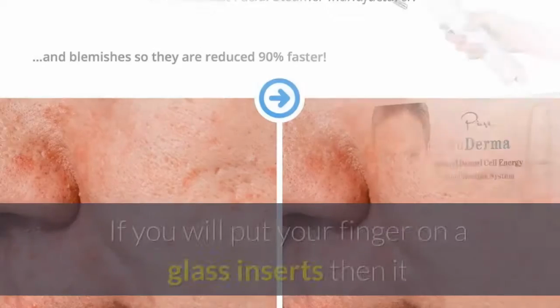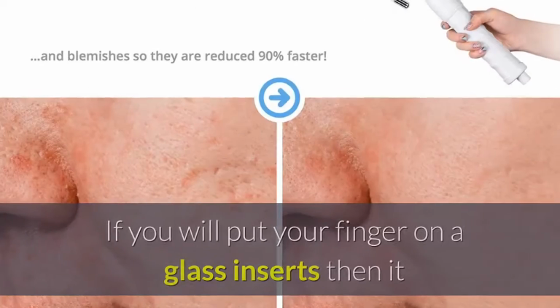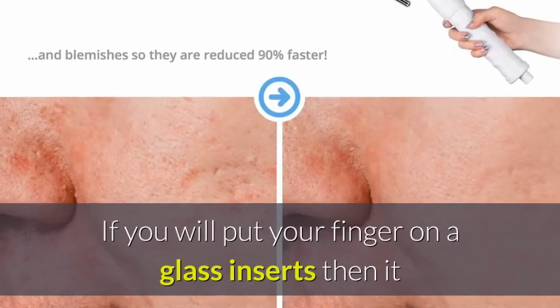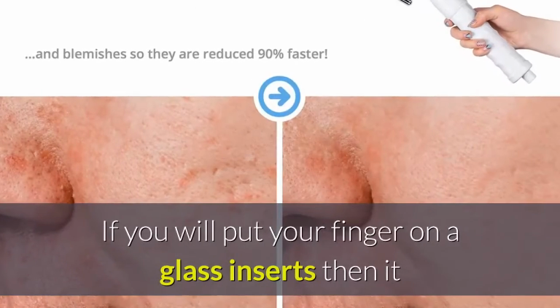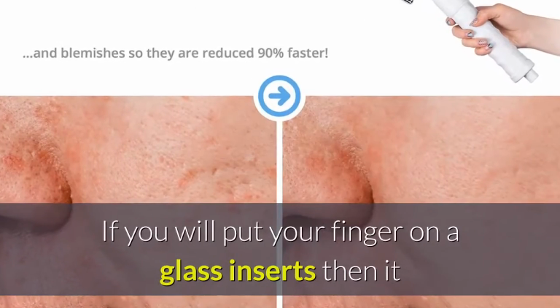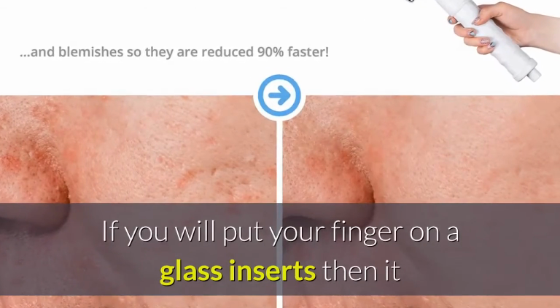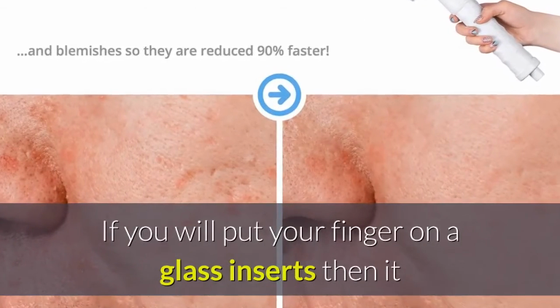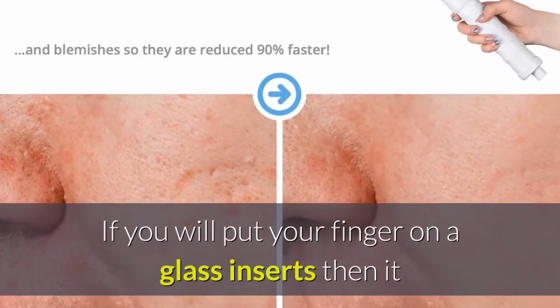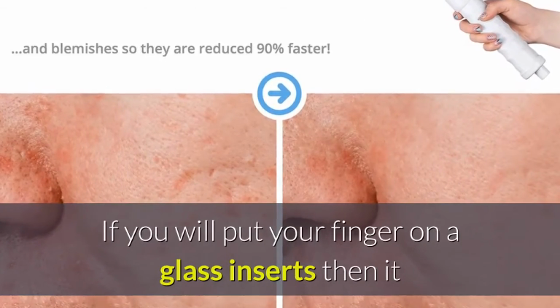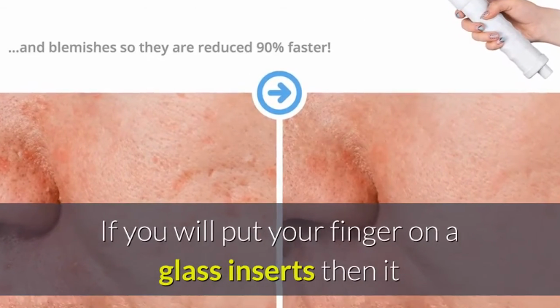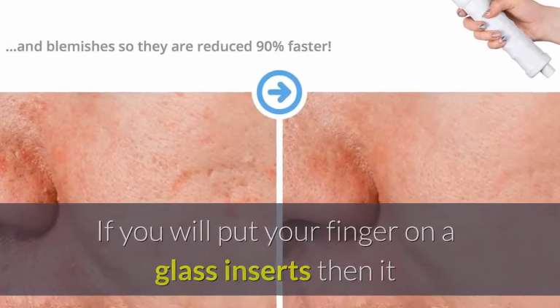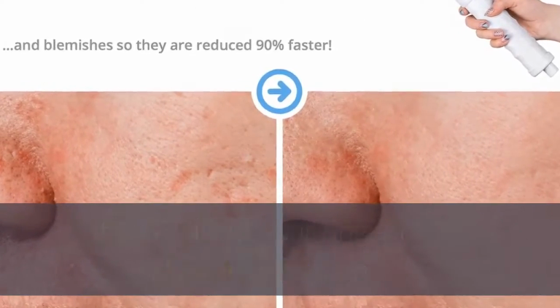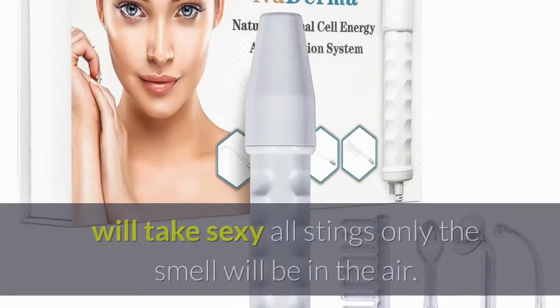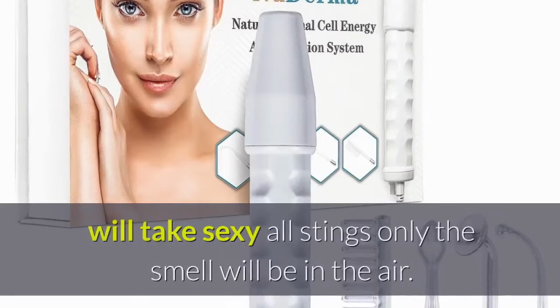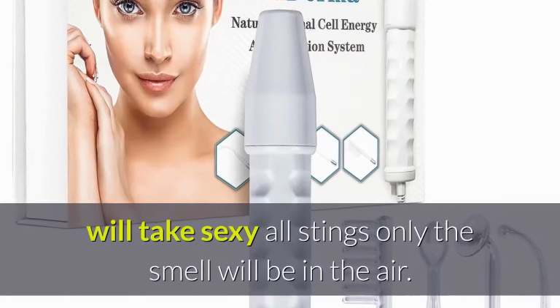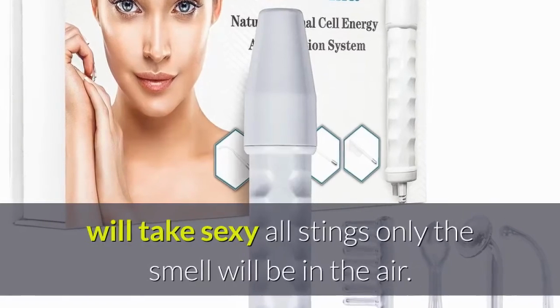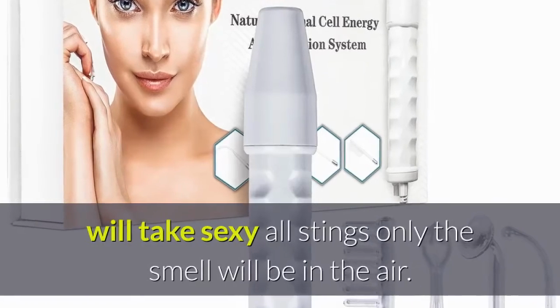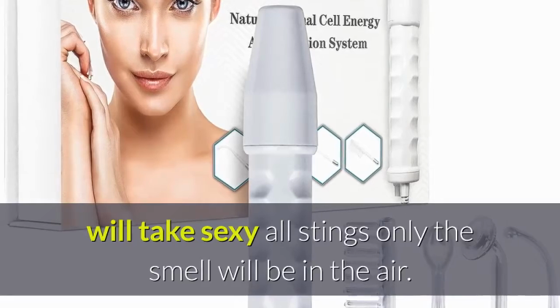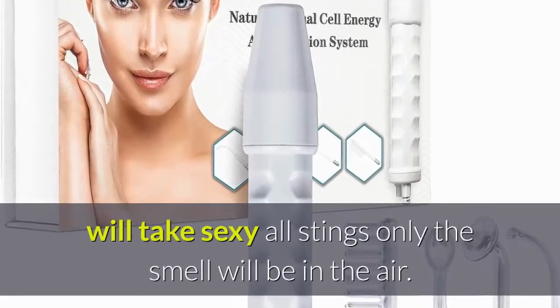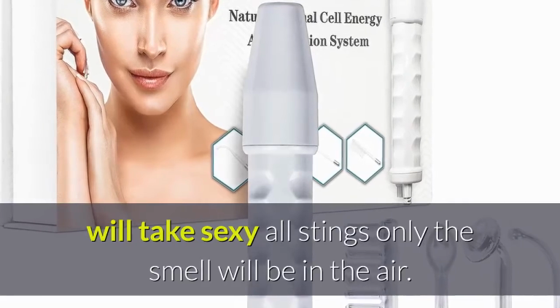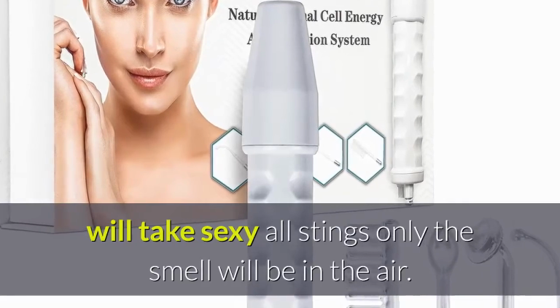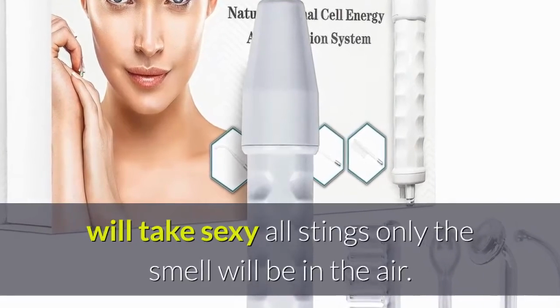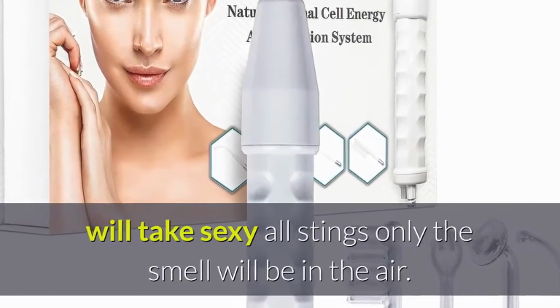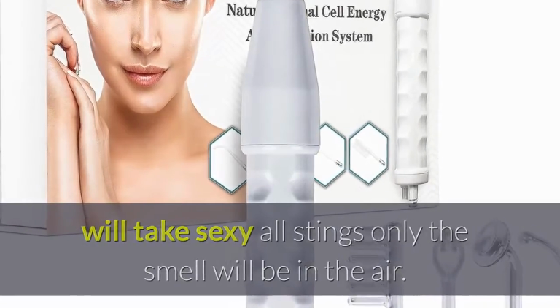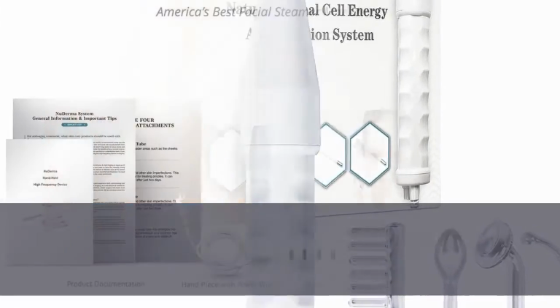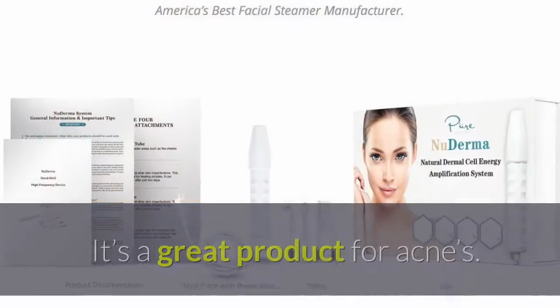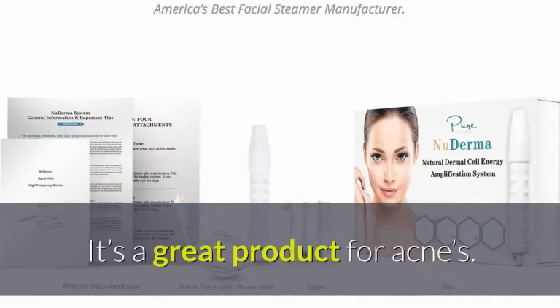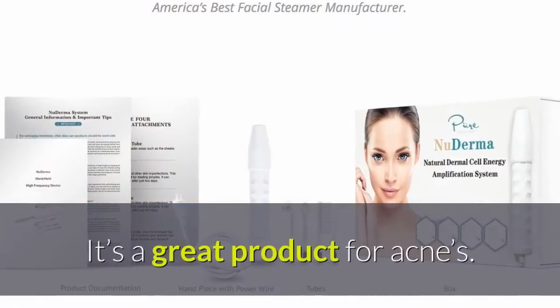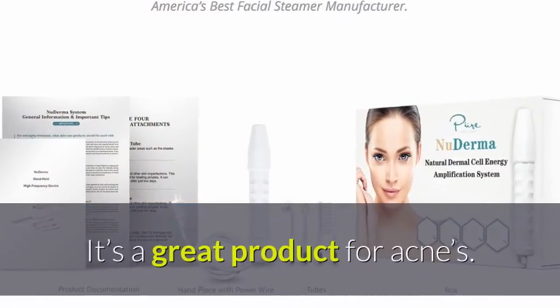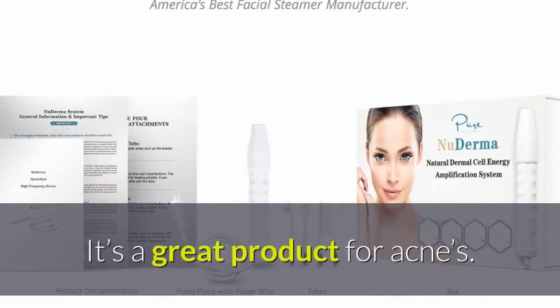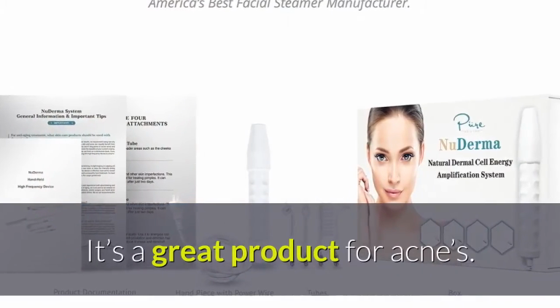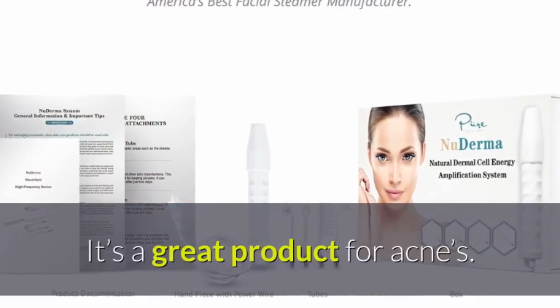If you put your finger on the glass insert, it will sting — only the smell will be in the air. It's a great product for acne.